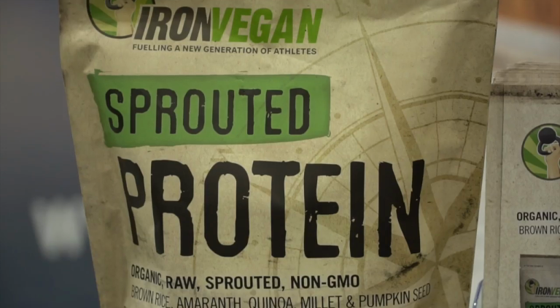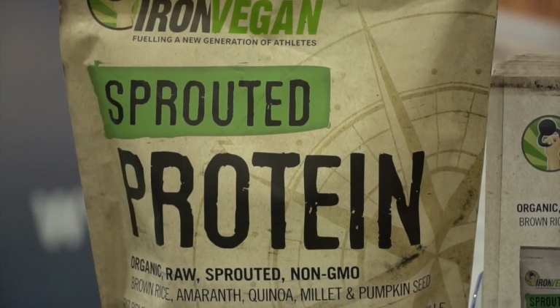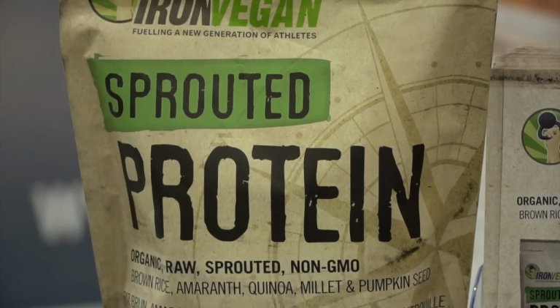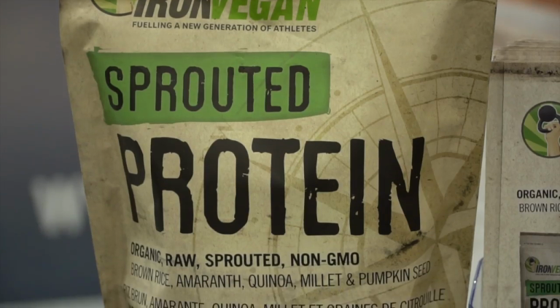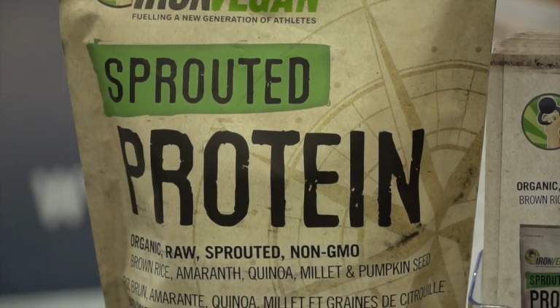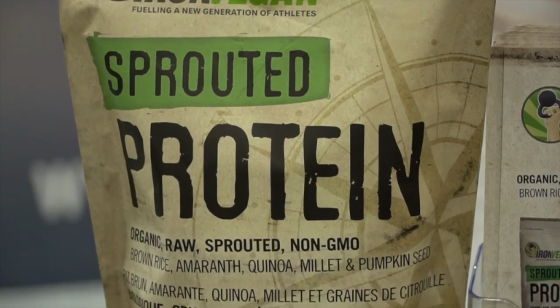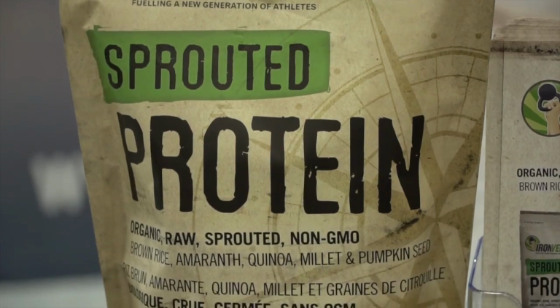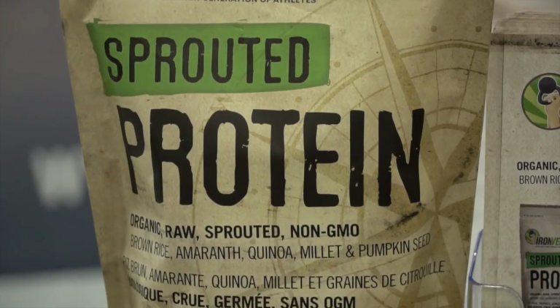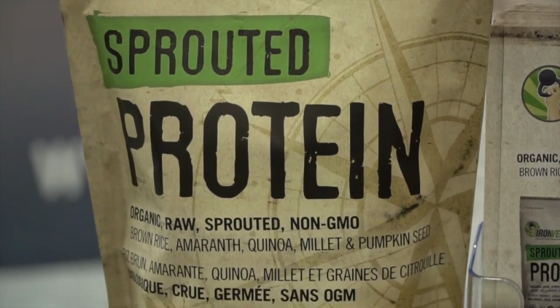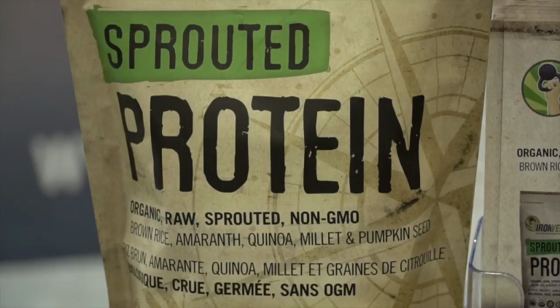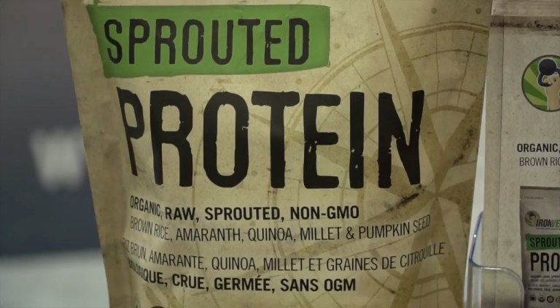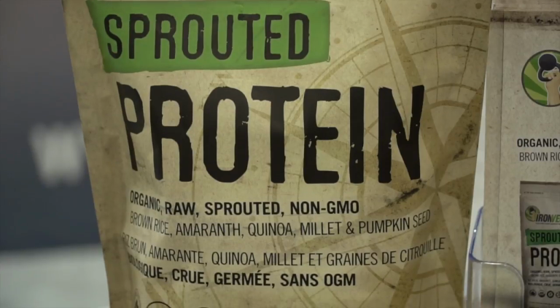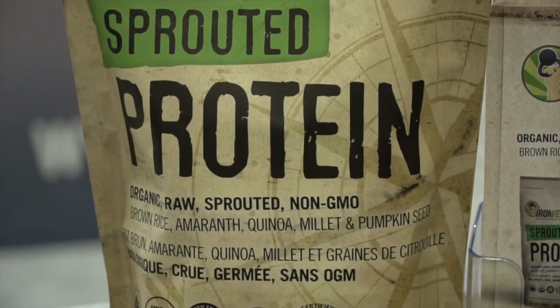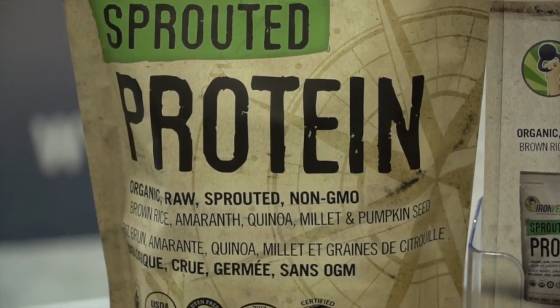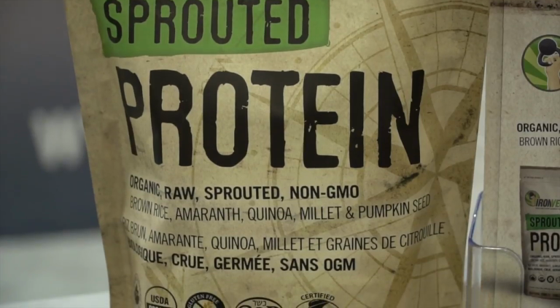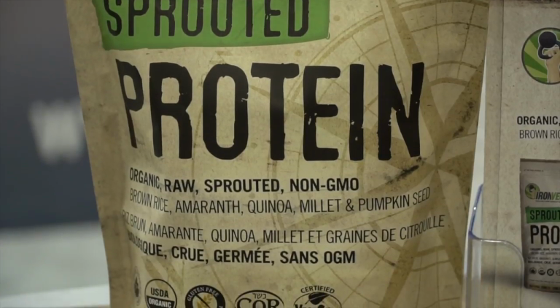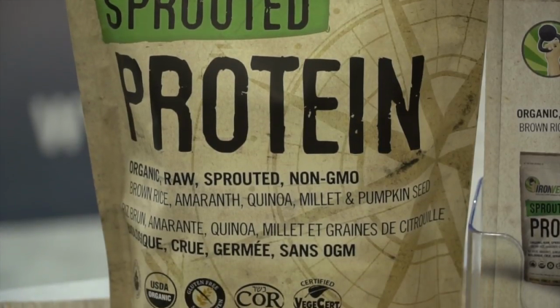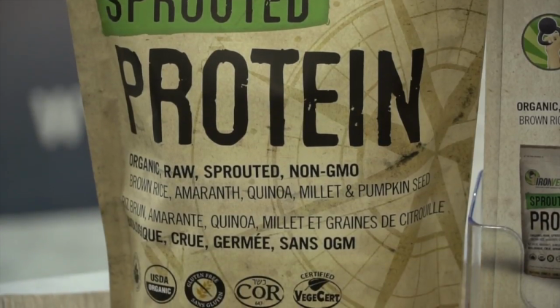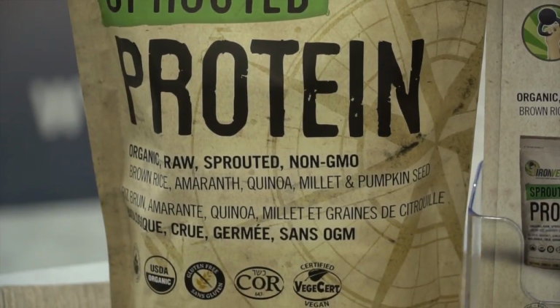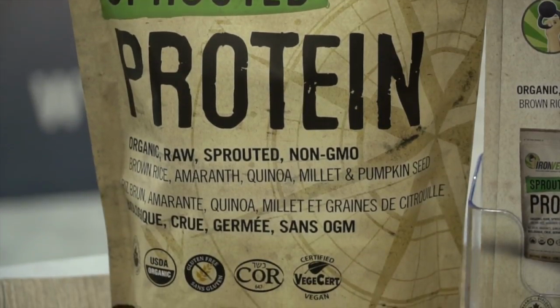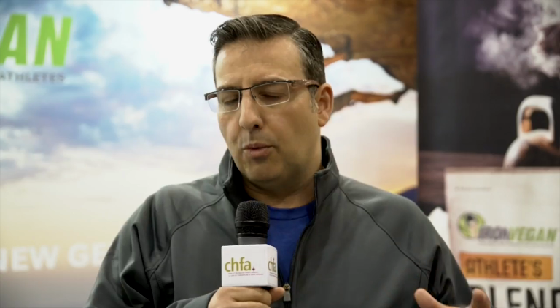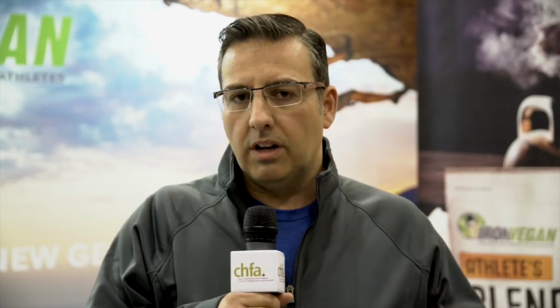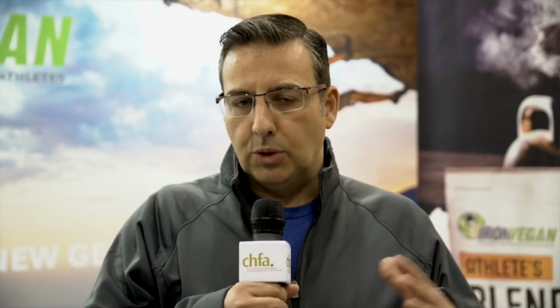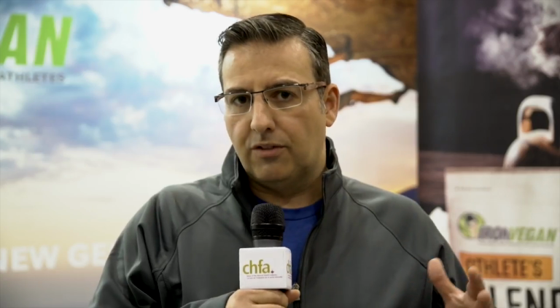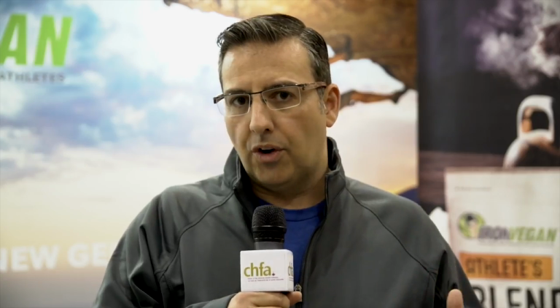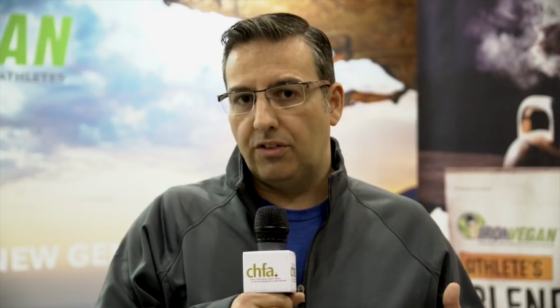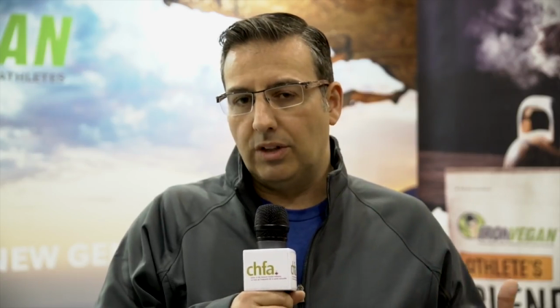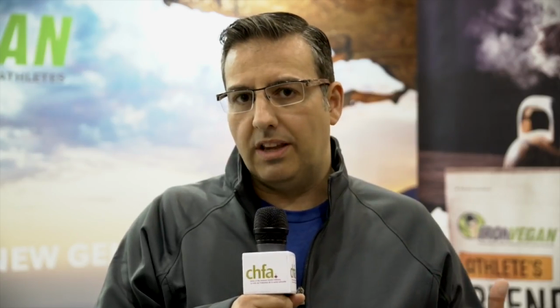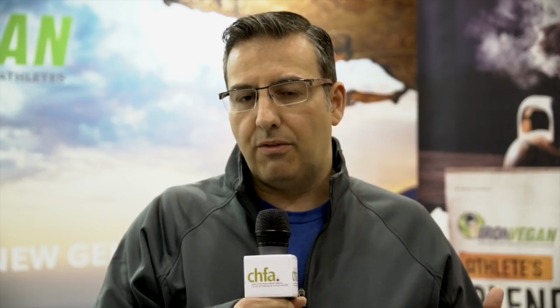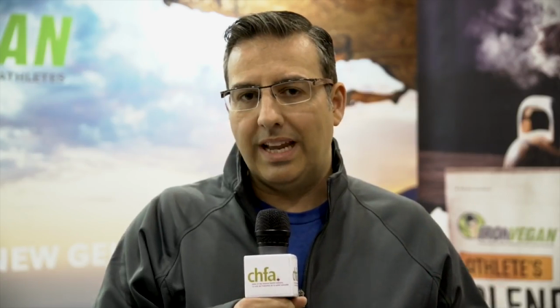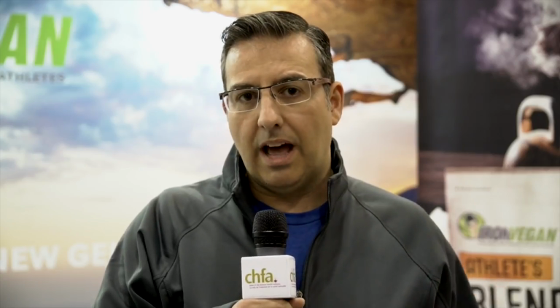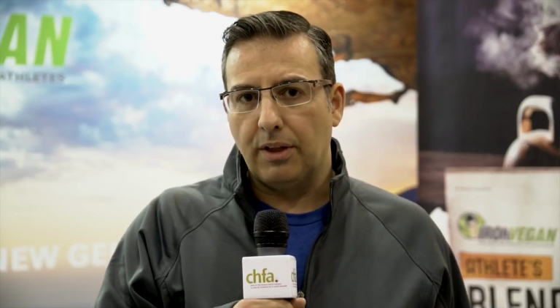We already have another product called Iron Vegan Sprouted Protein, which is really meant to be used by everyone, including of course and certainly the vegan athlete.